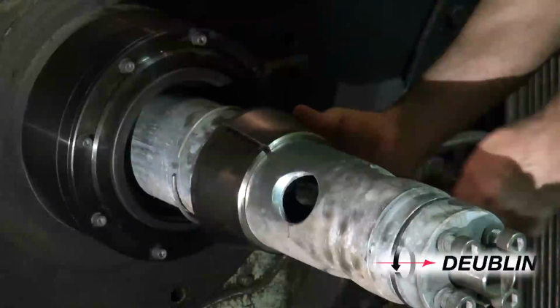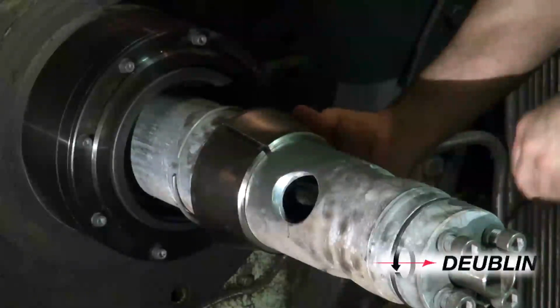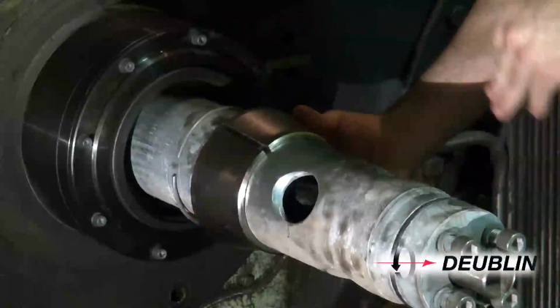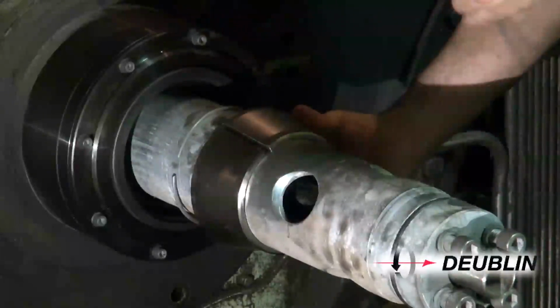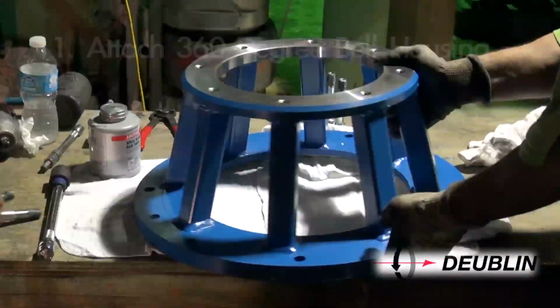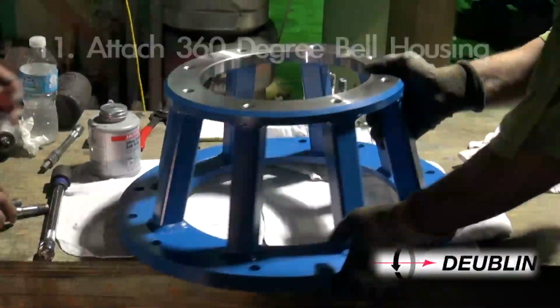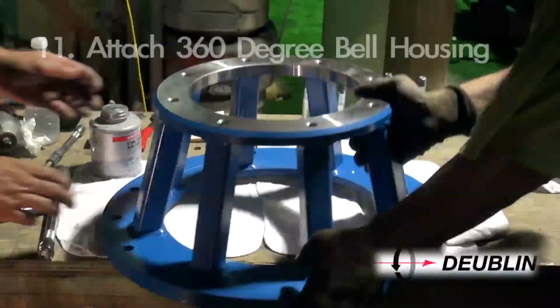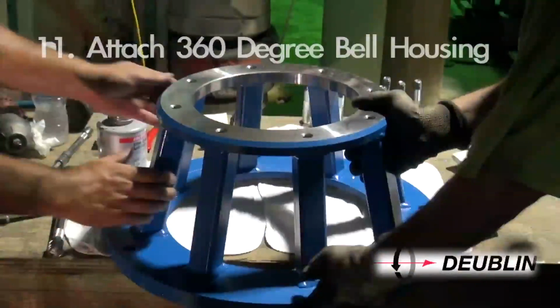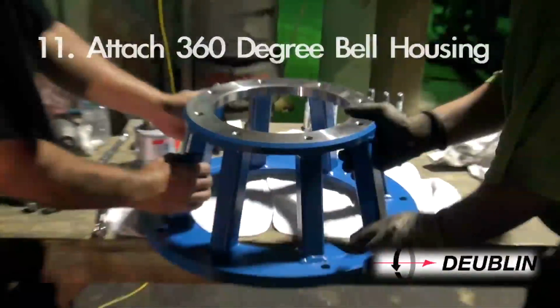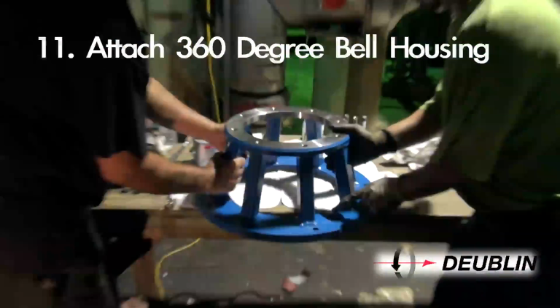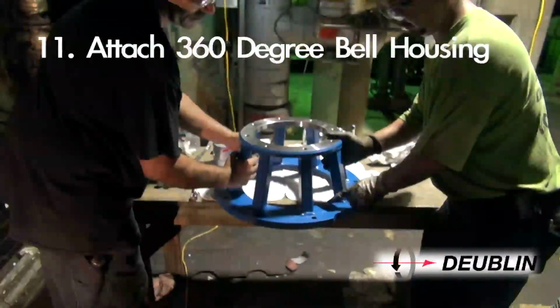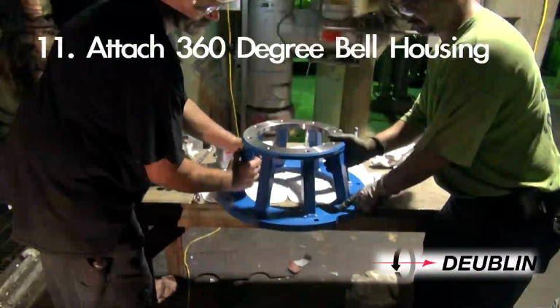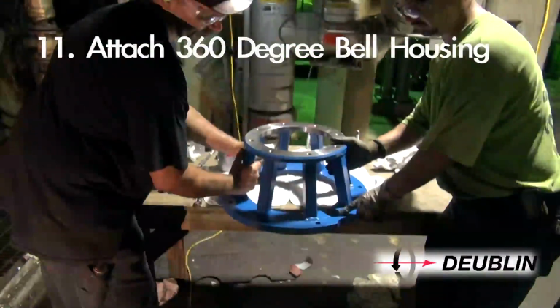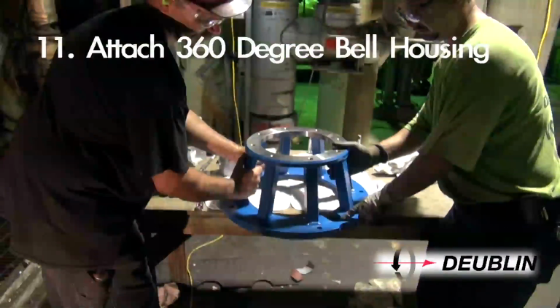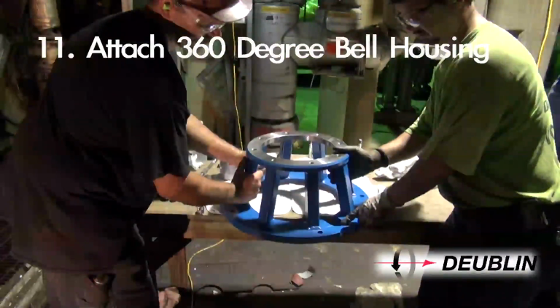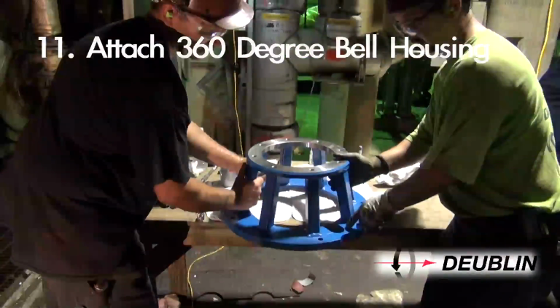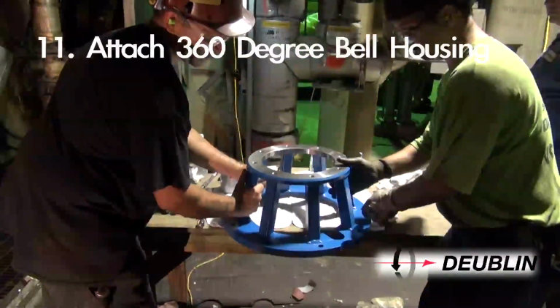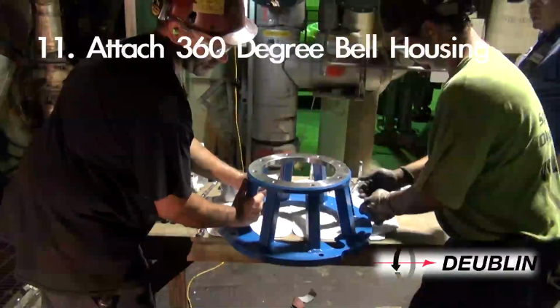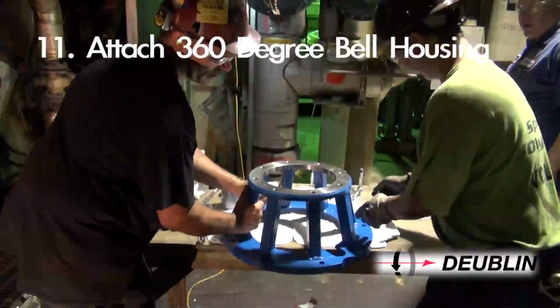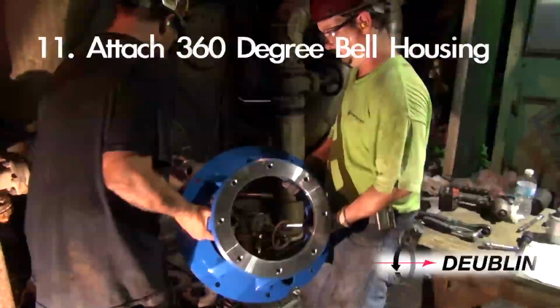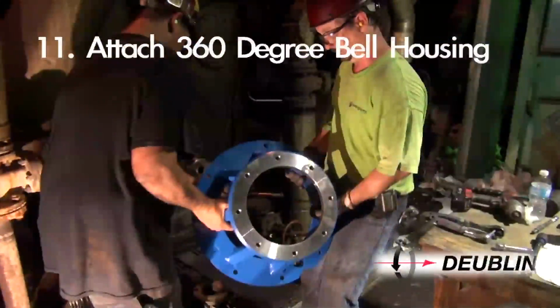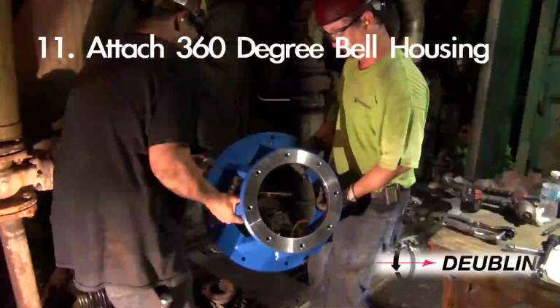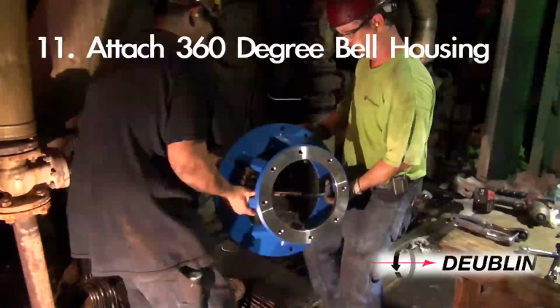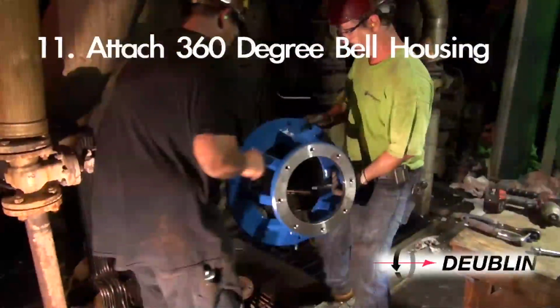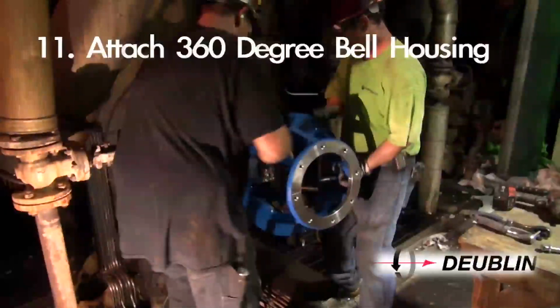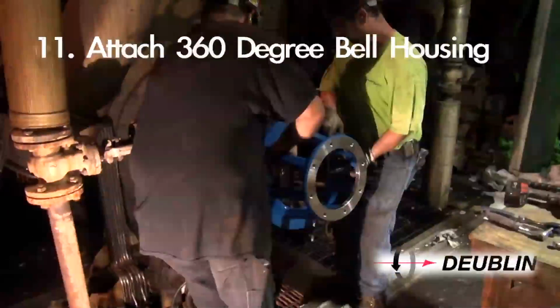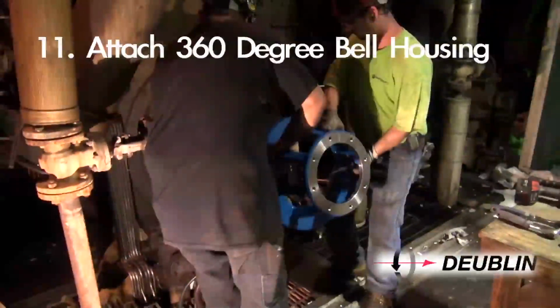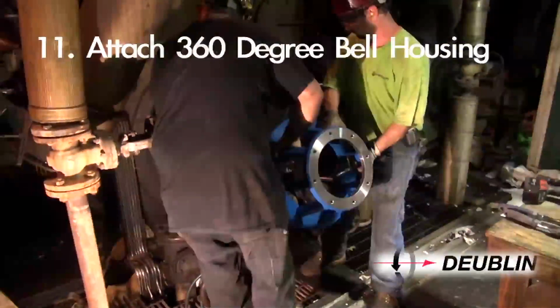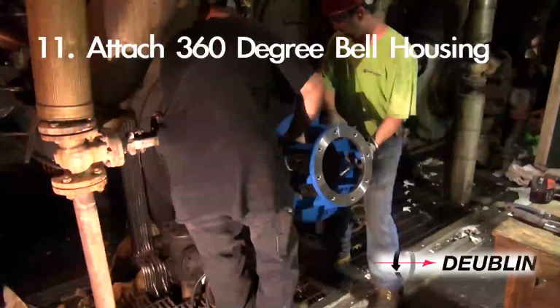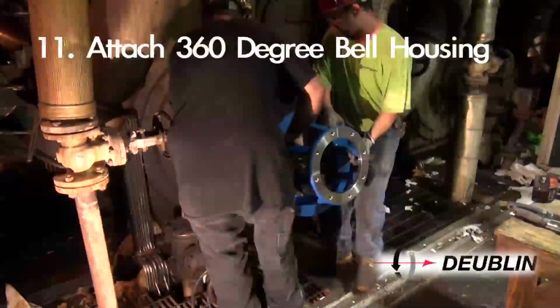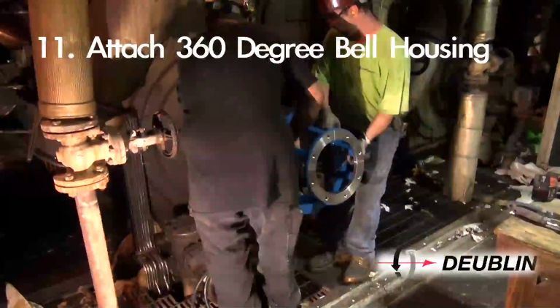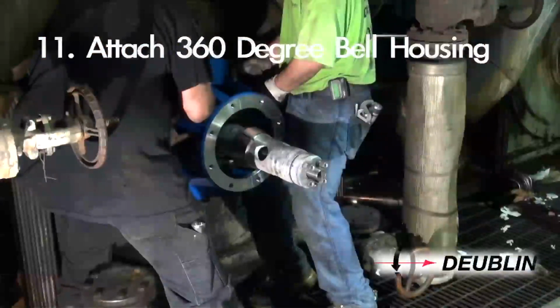Step 11: Clean the mounting surface on the dryer bearing housing cover and secure the bell support.